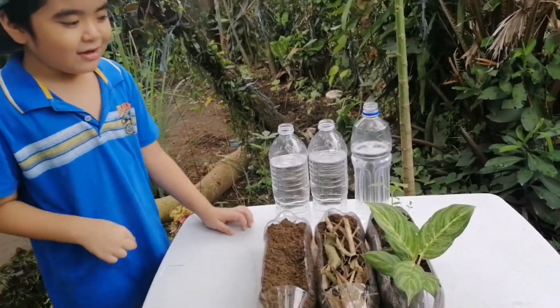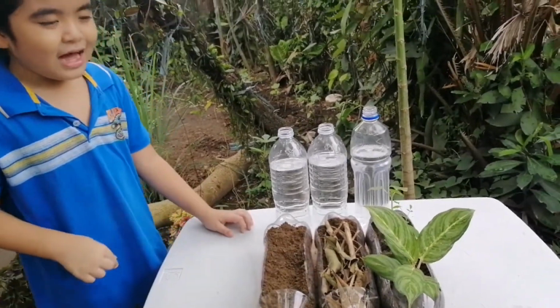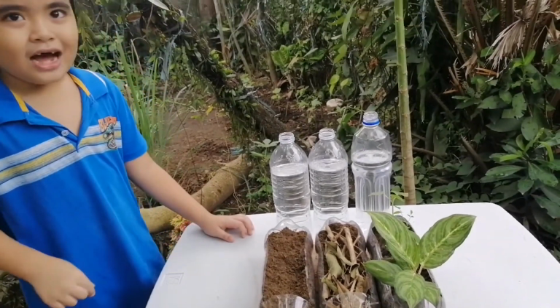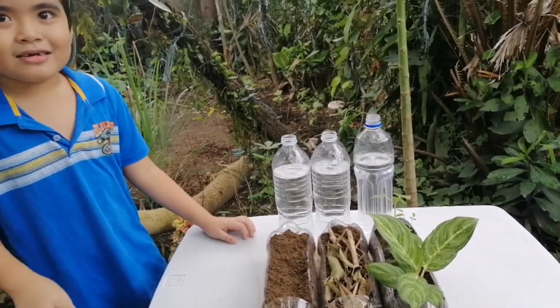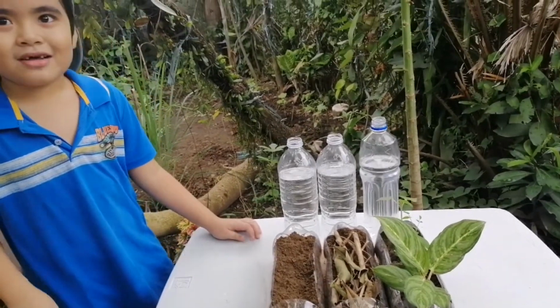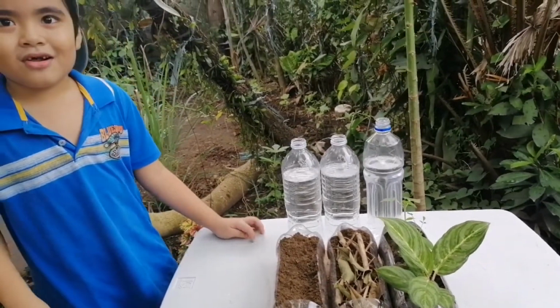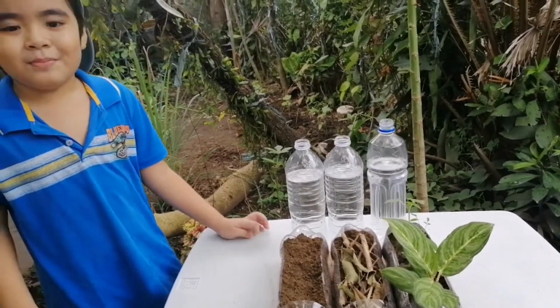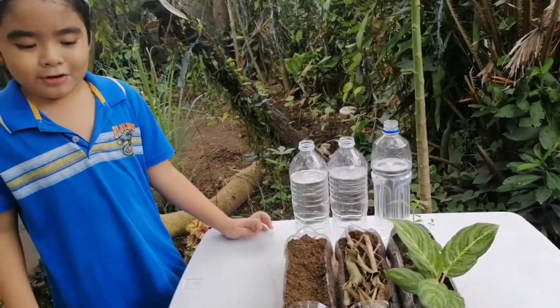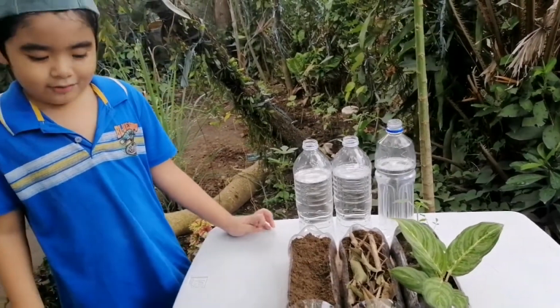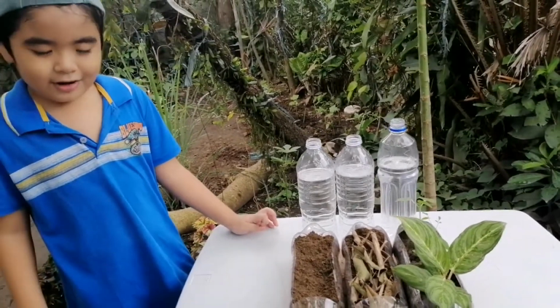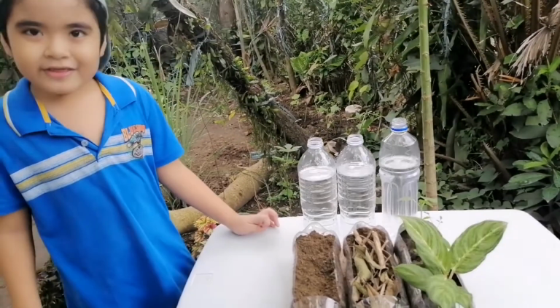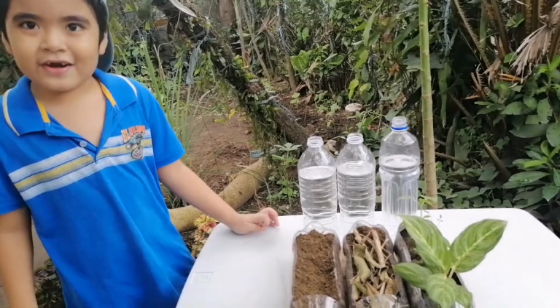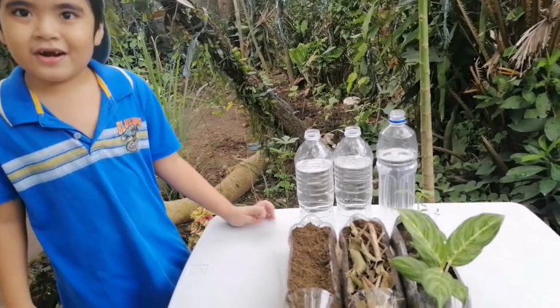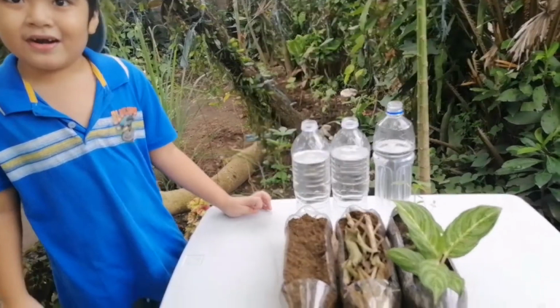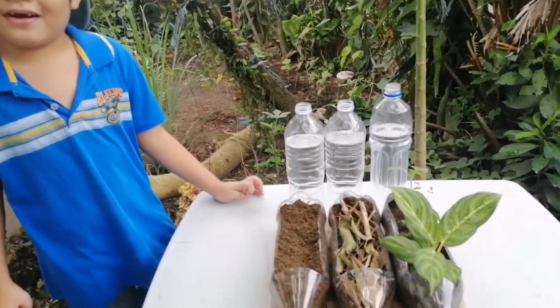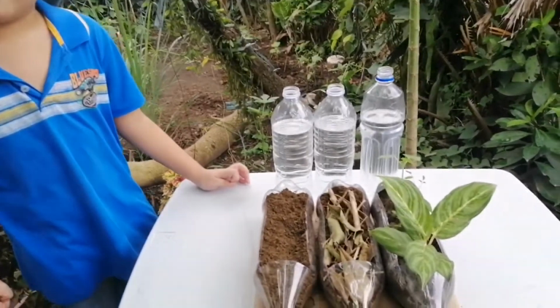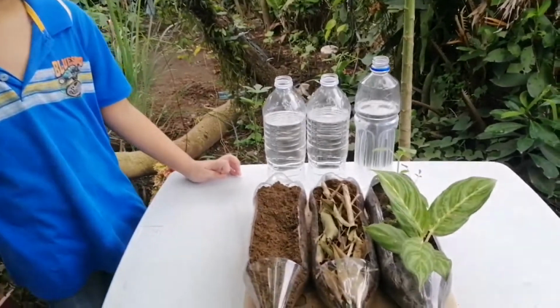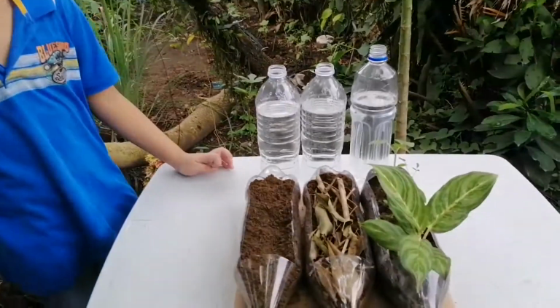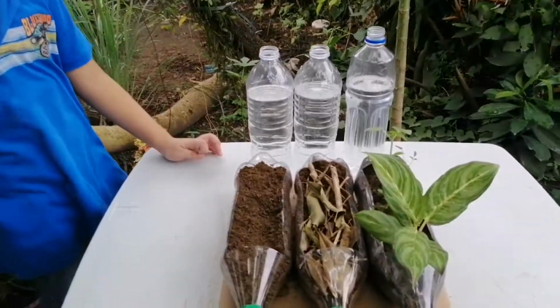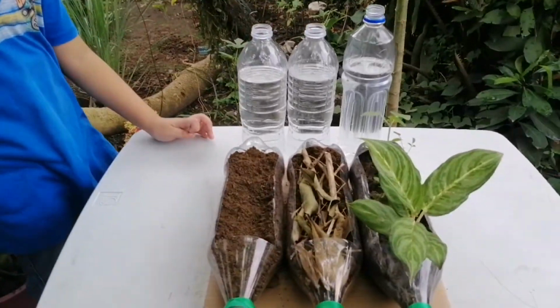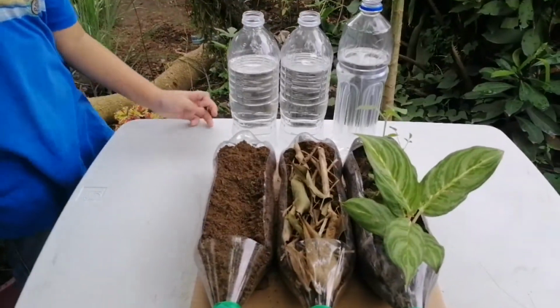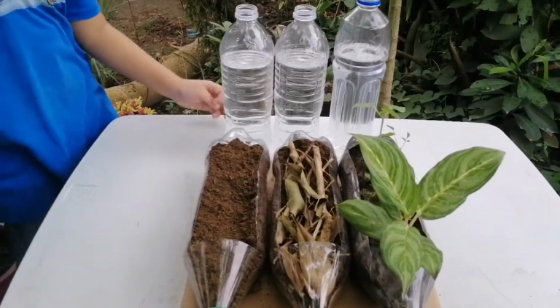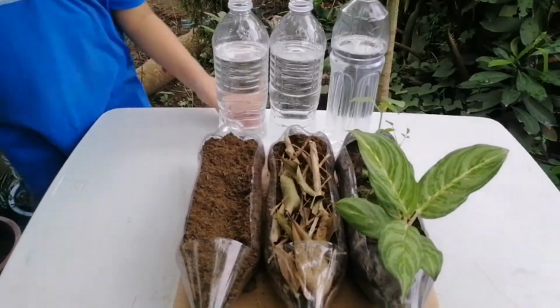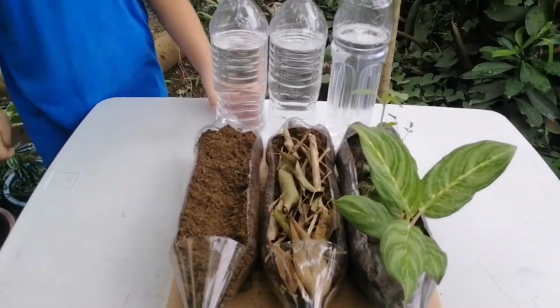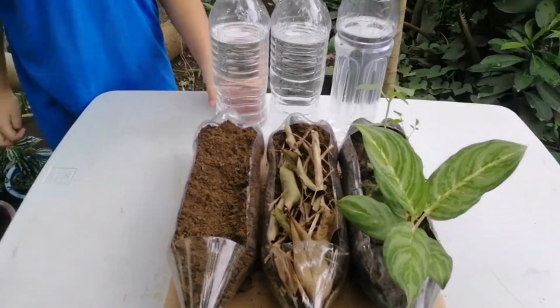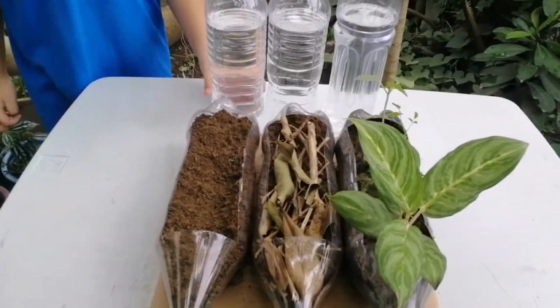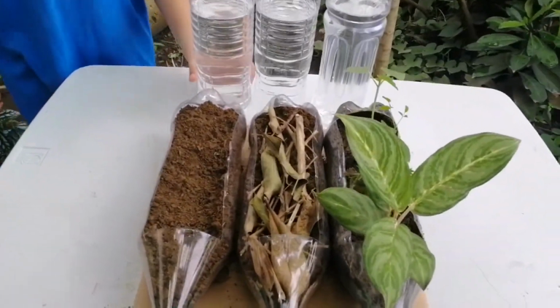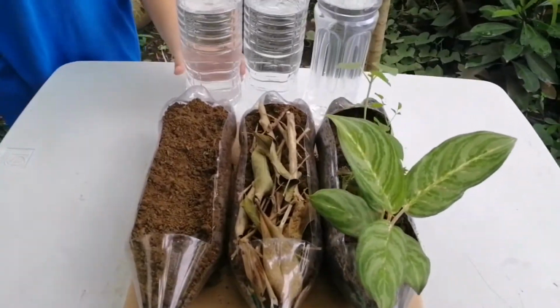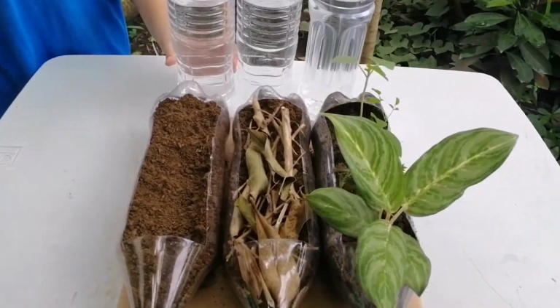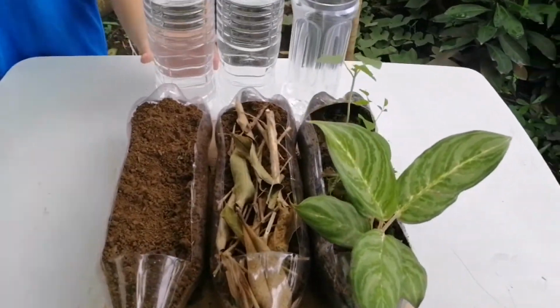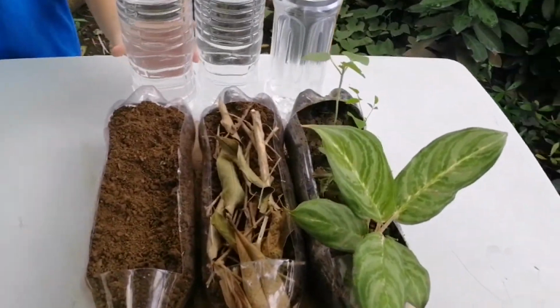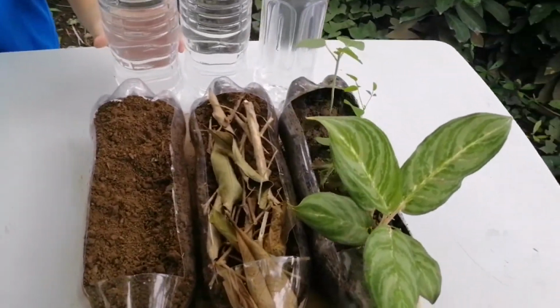So I'll start pouring water into each of the bottles.